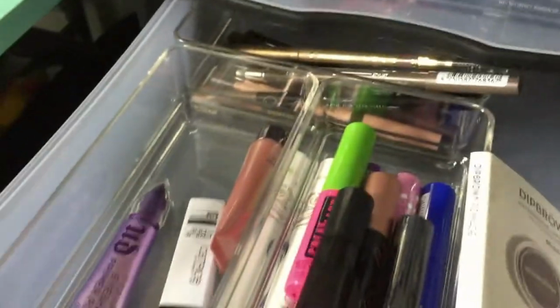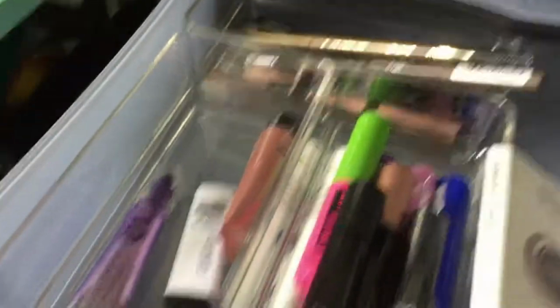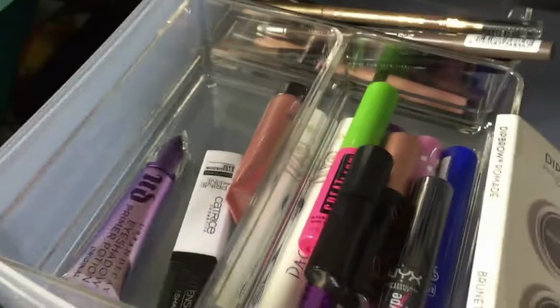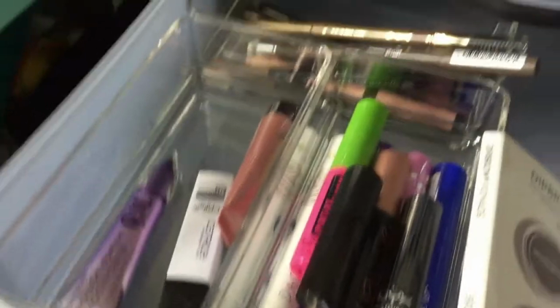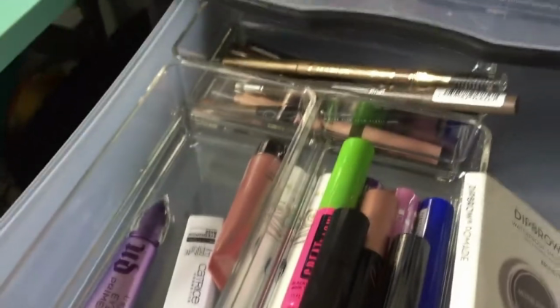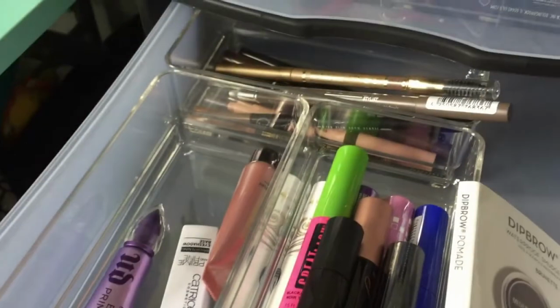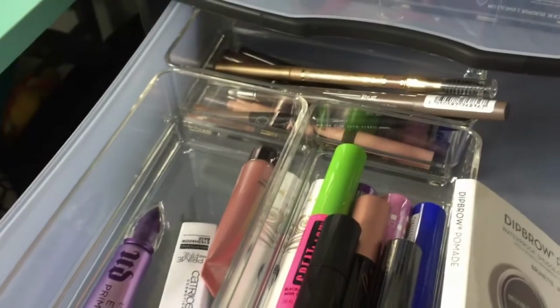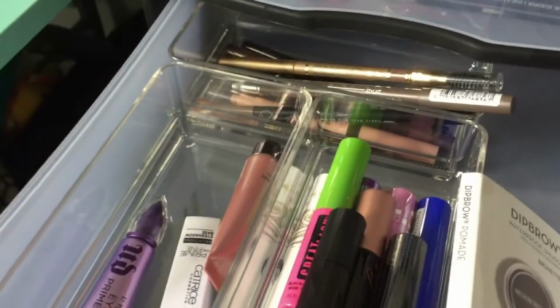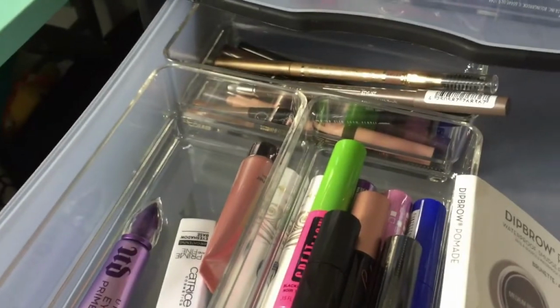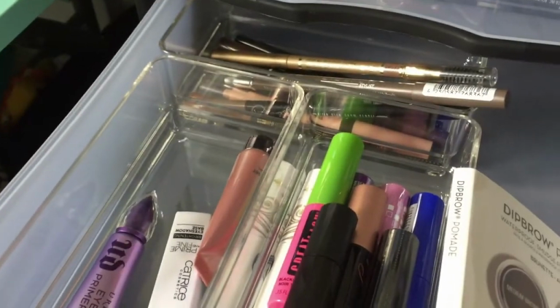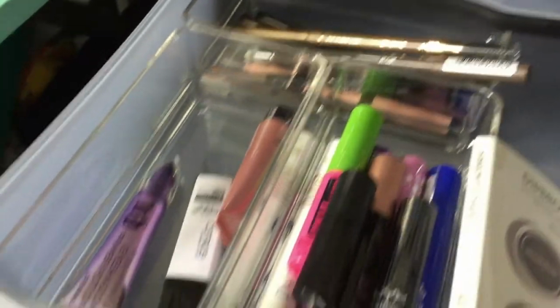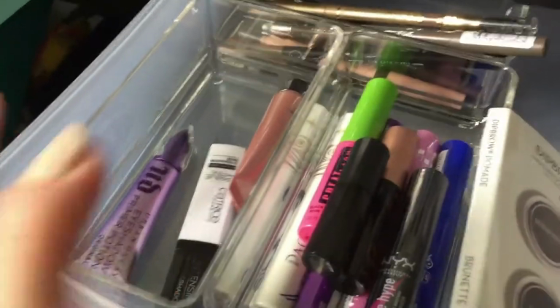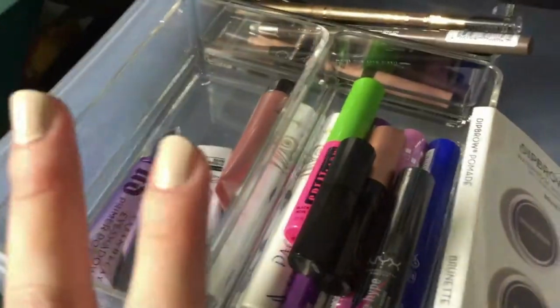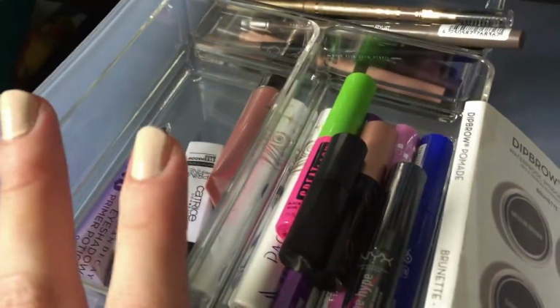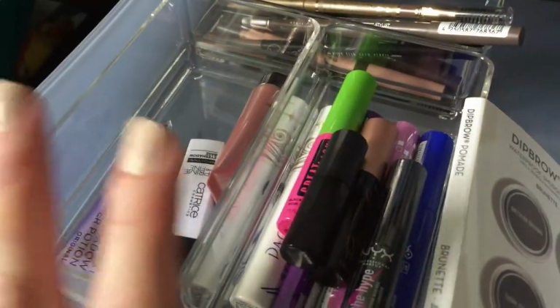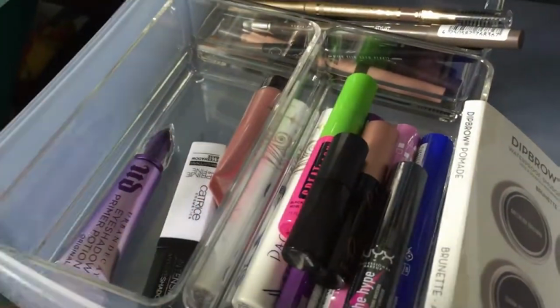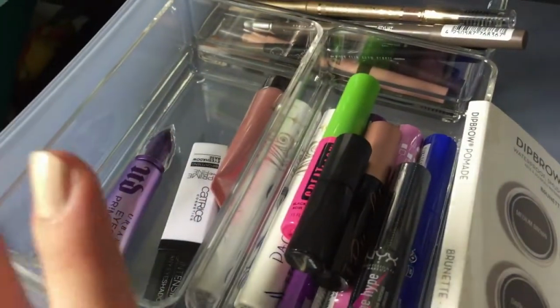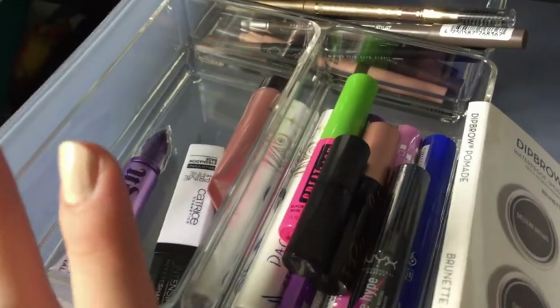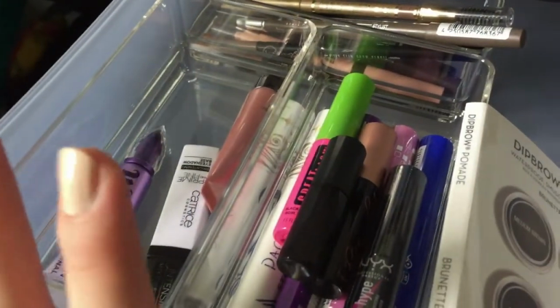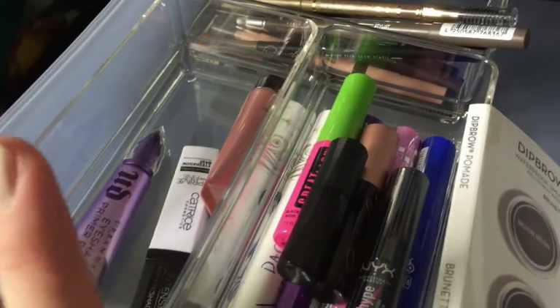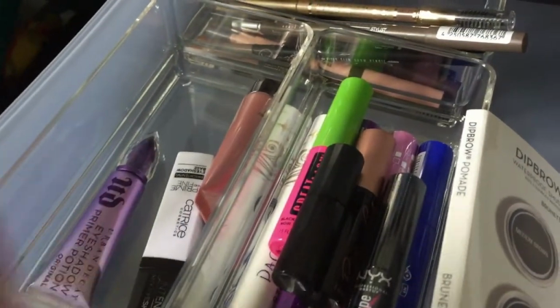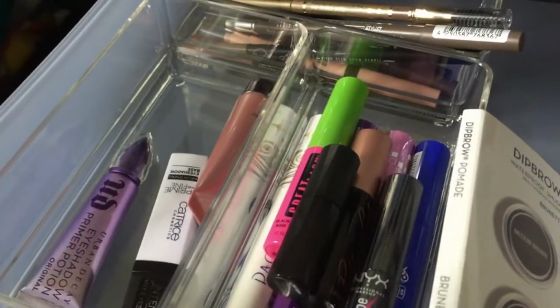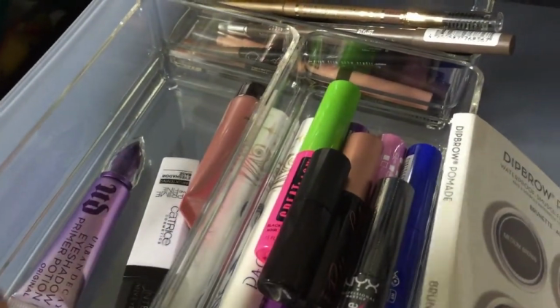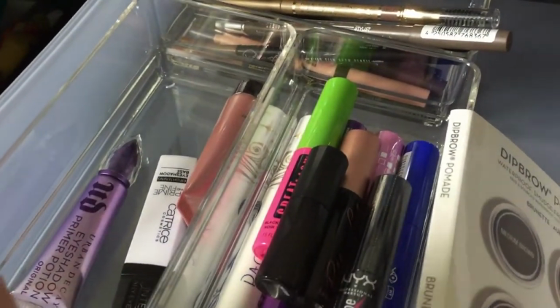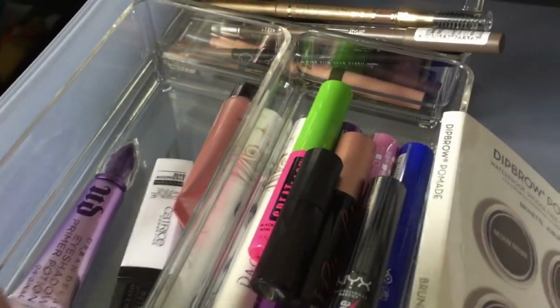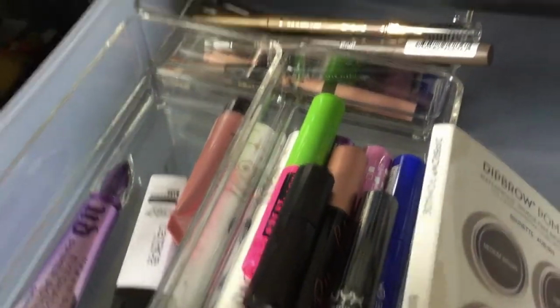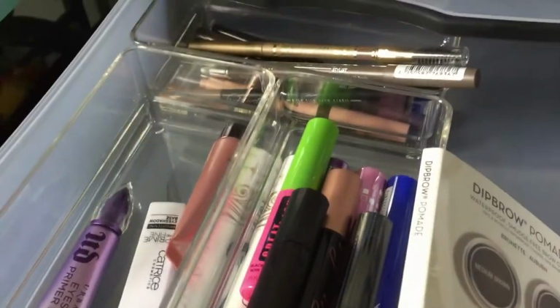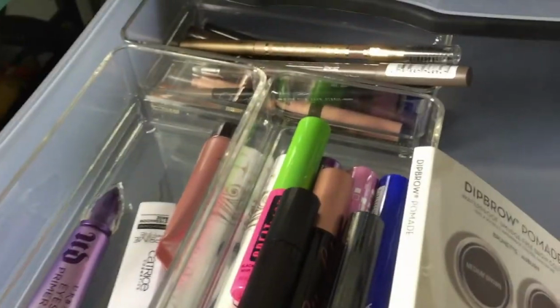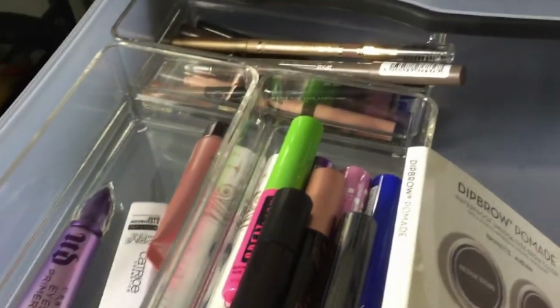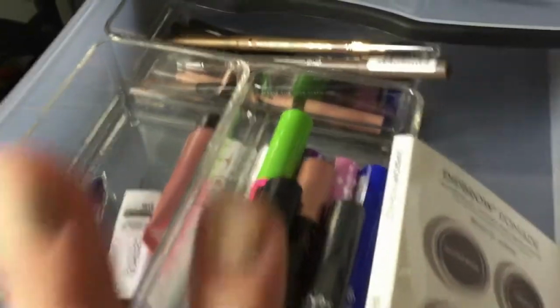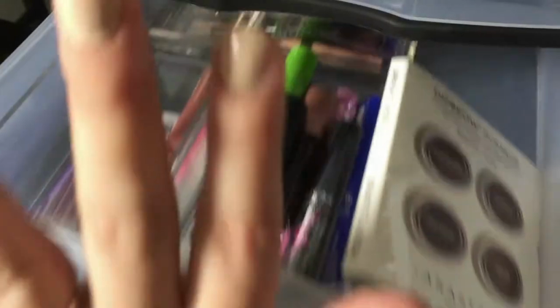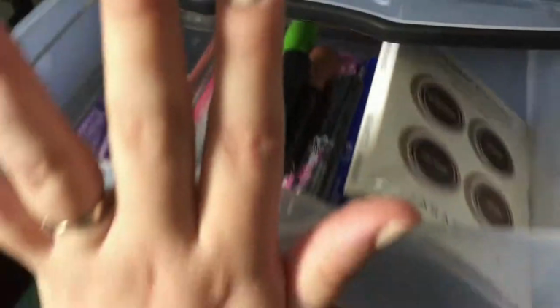Moving down here, I know there's not going to be anything in this drawer because it's all mascara, eye primer, and brow products.